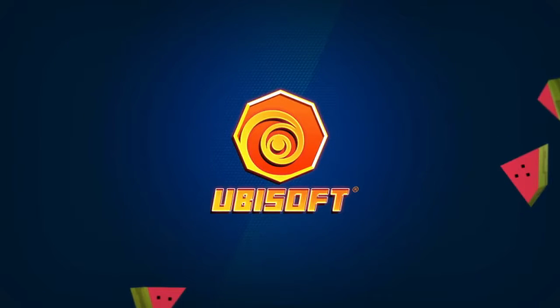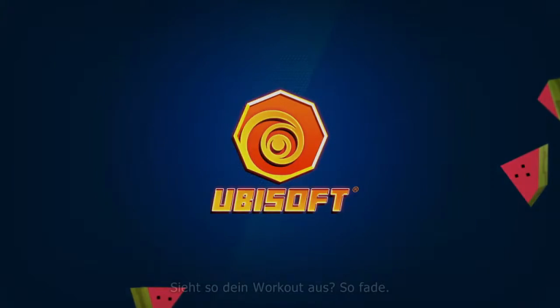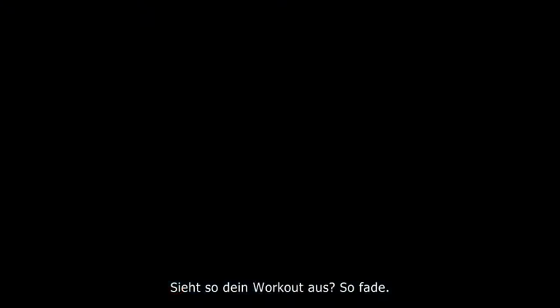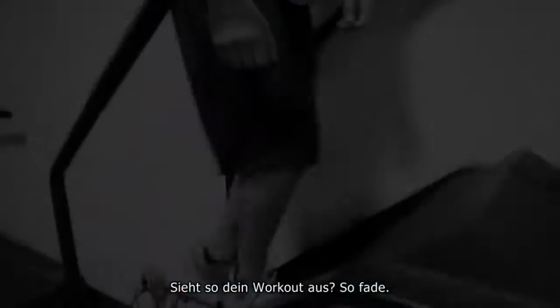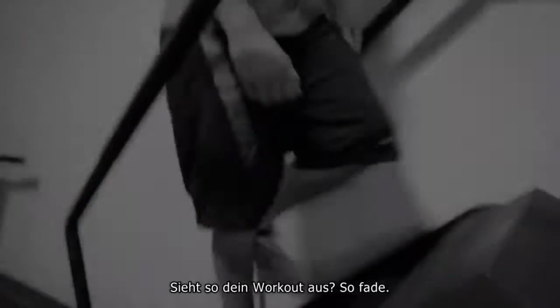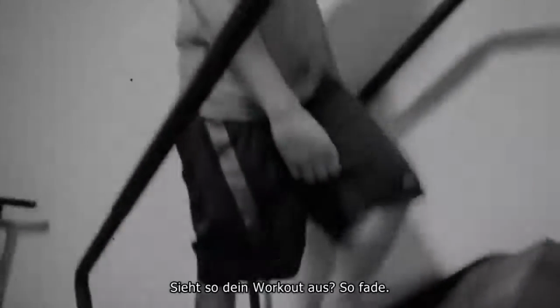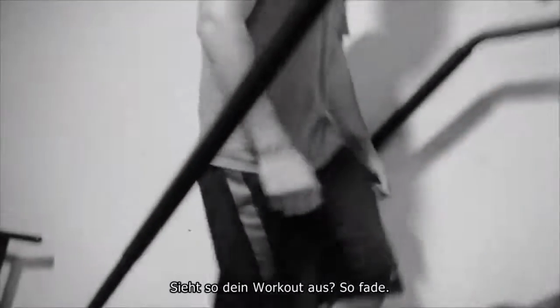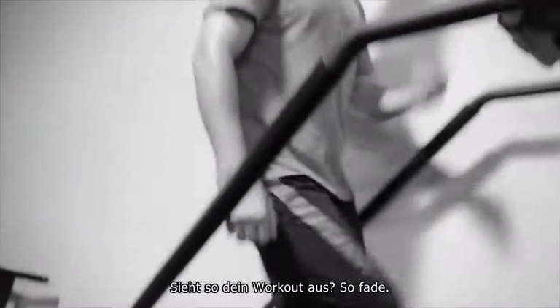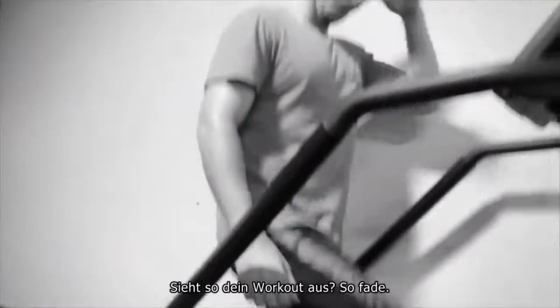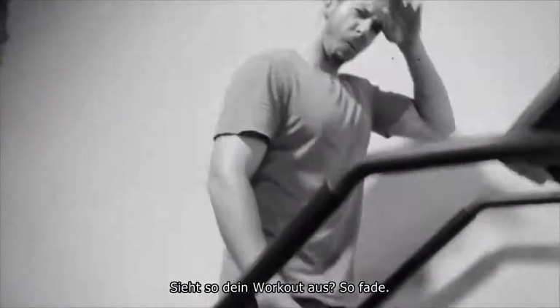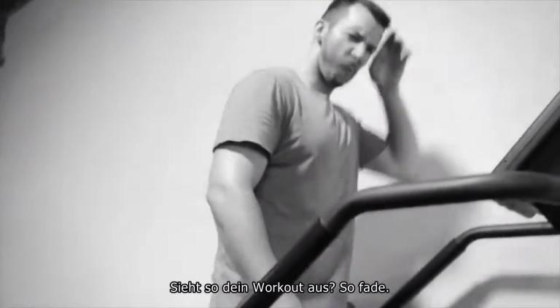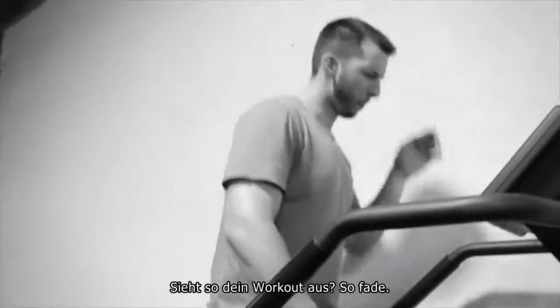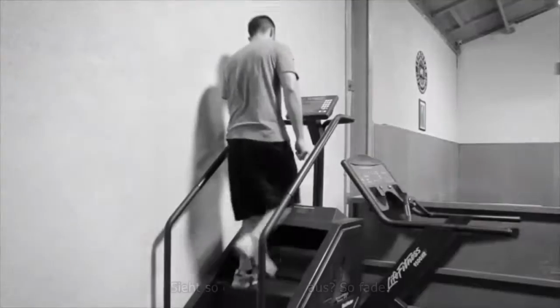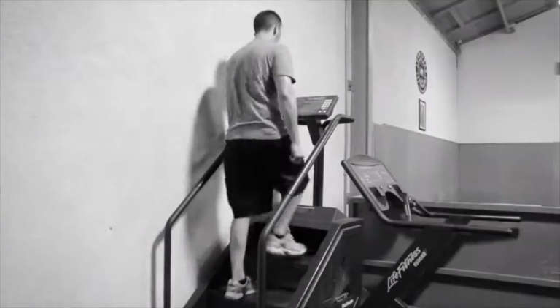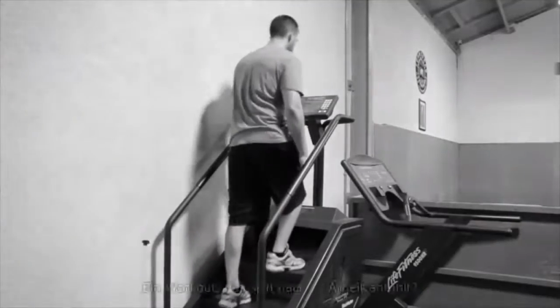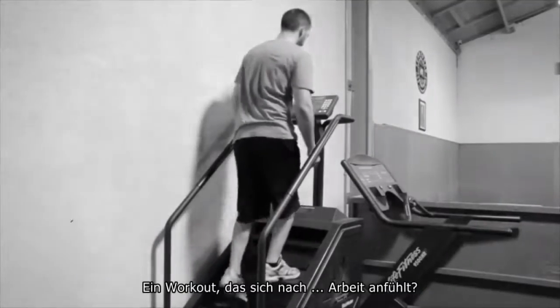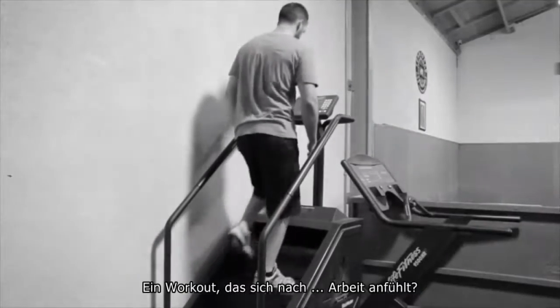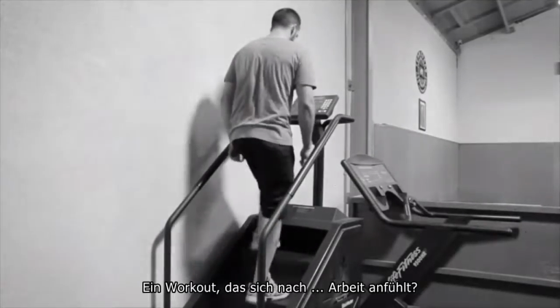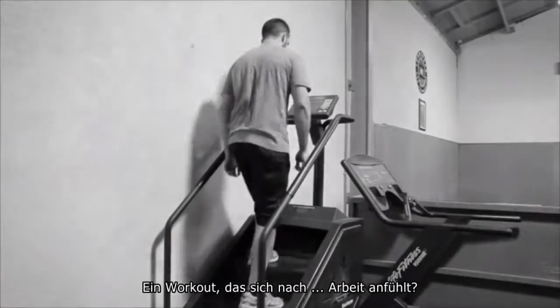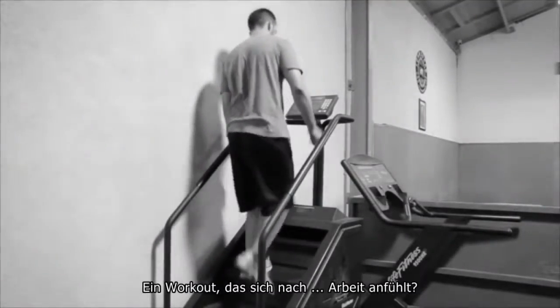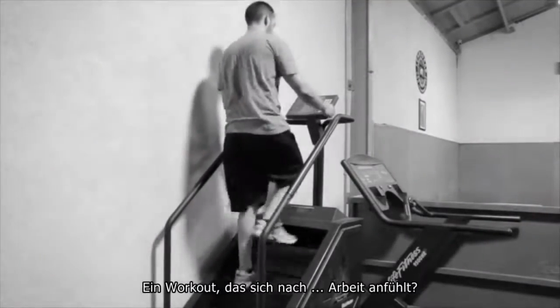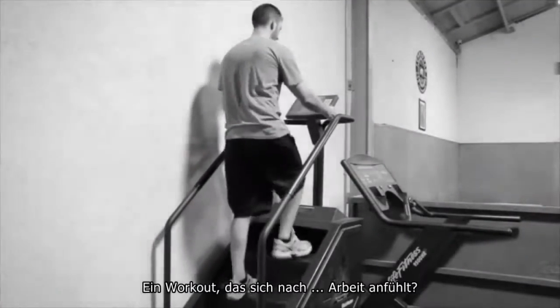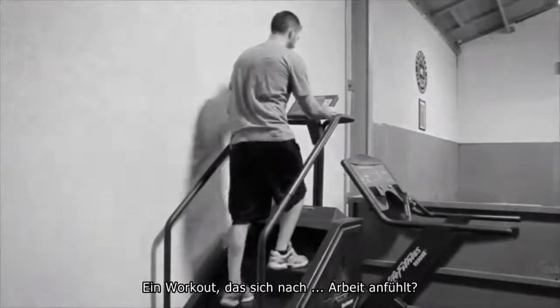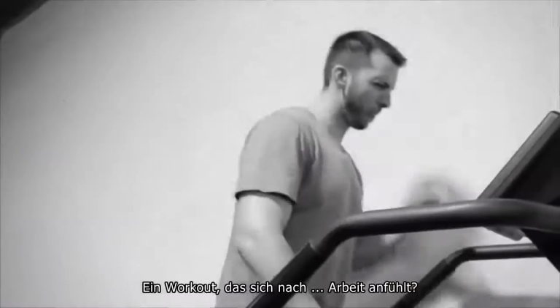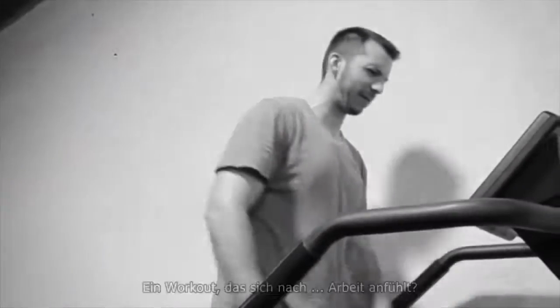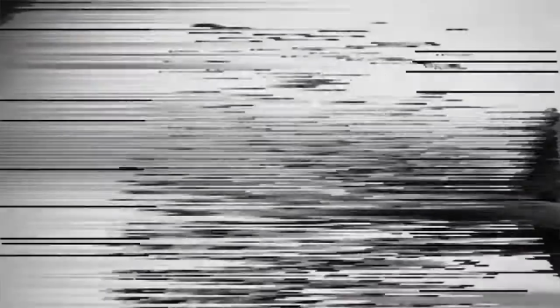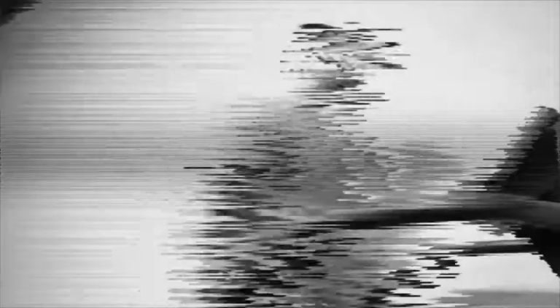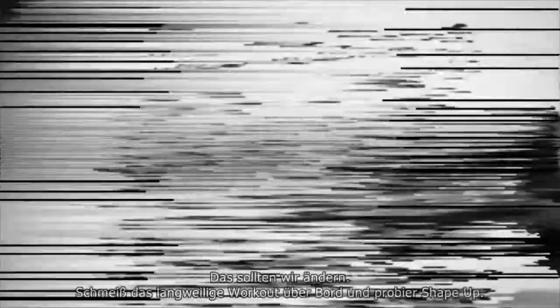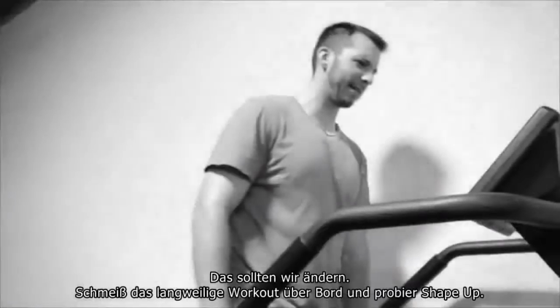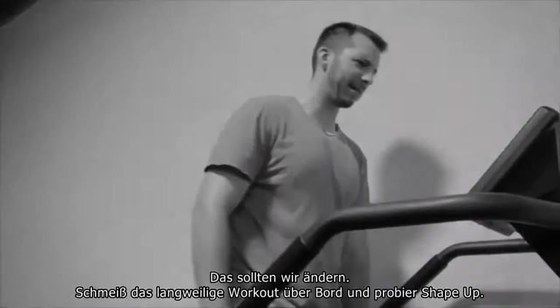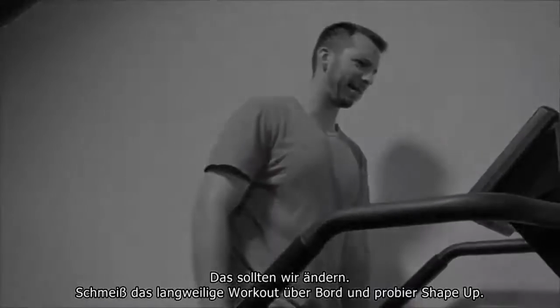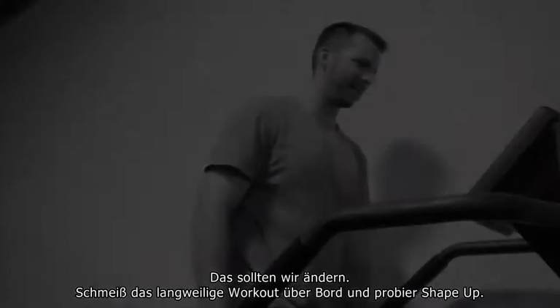Are you working out like this? The lame way? The workout that feels like, well, work? Let's change that.